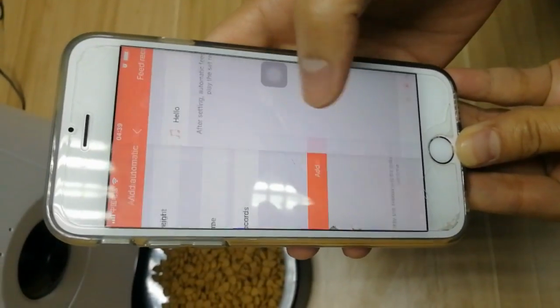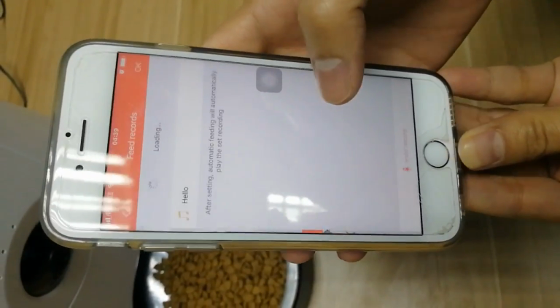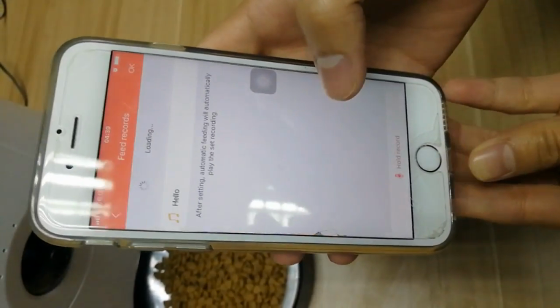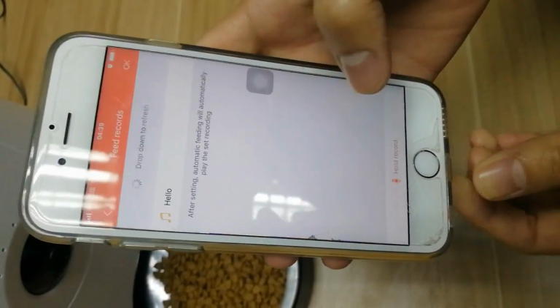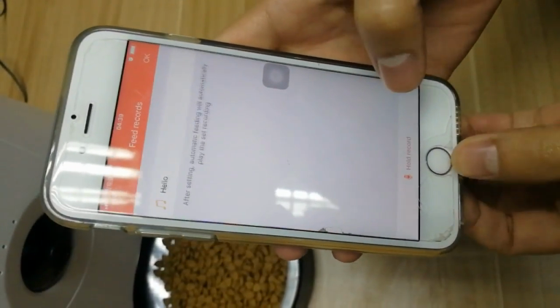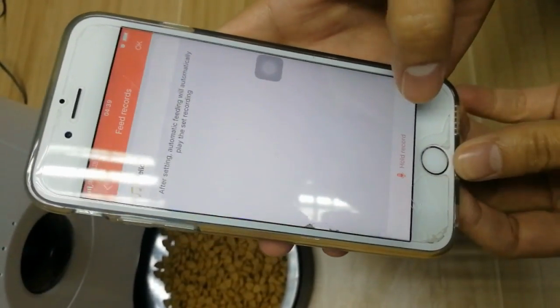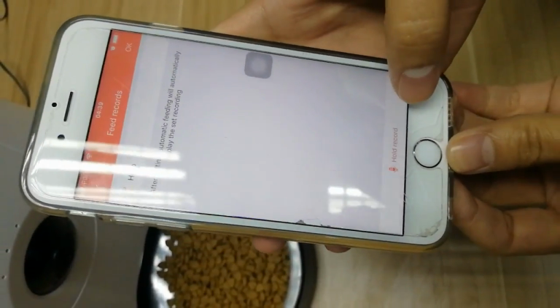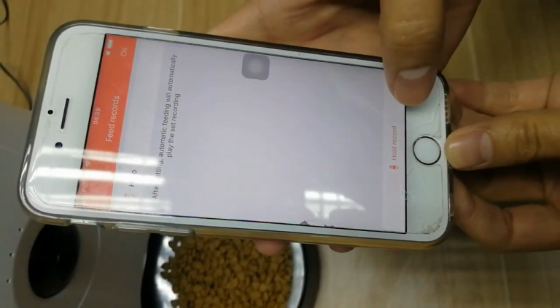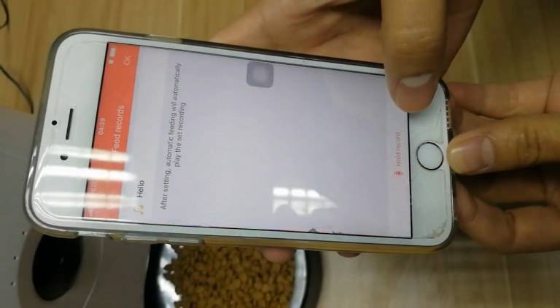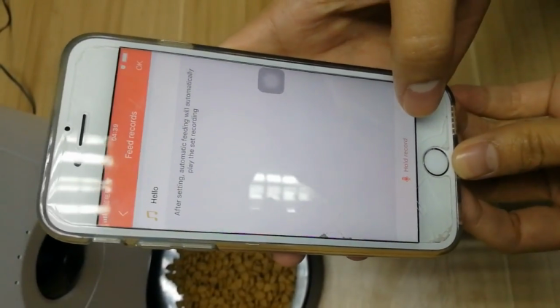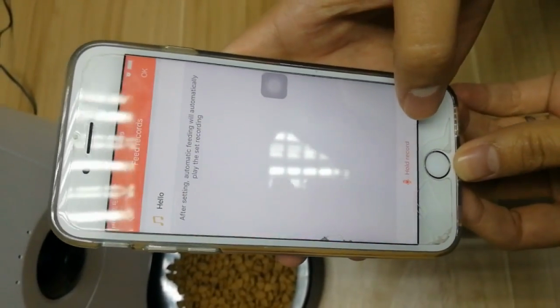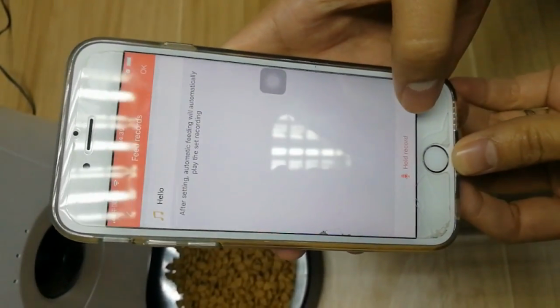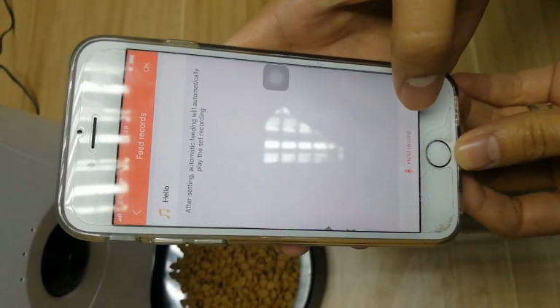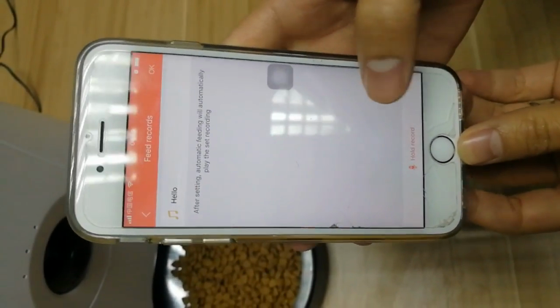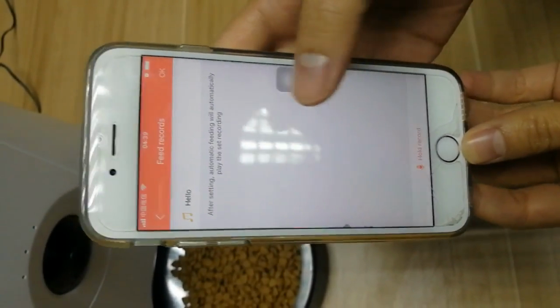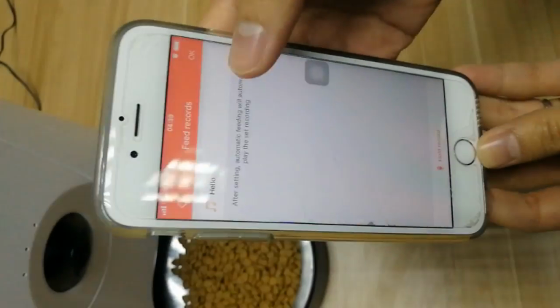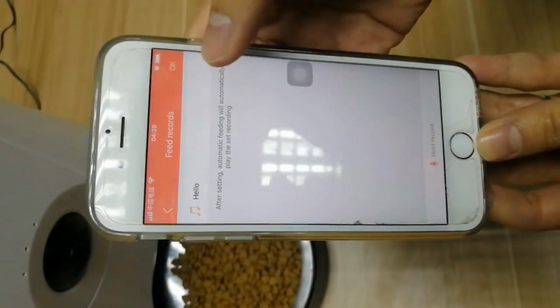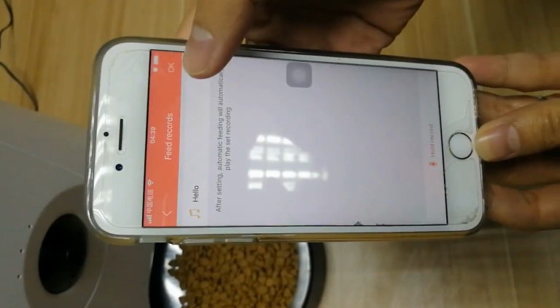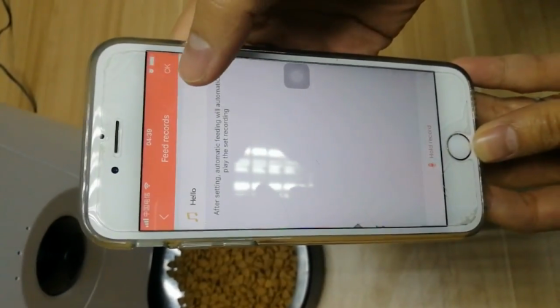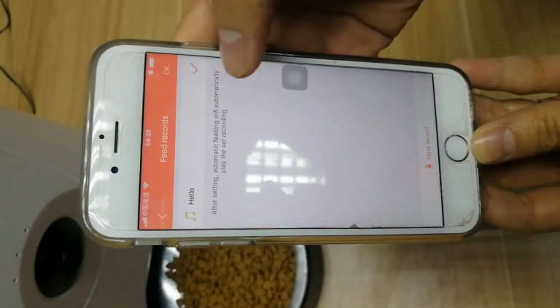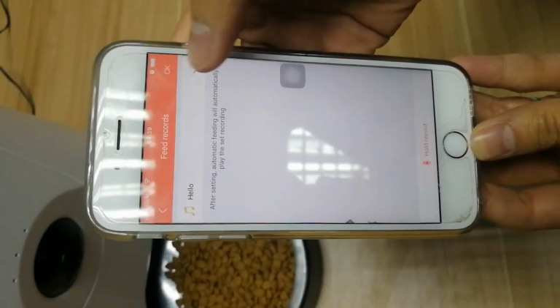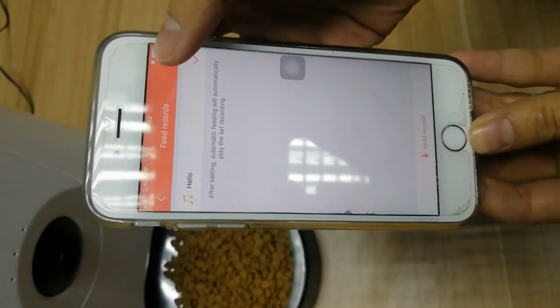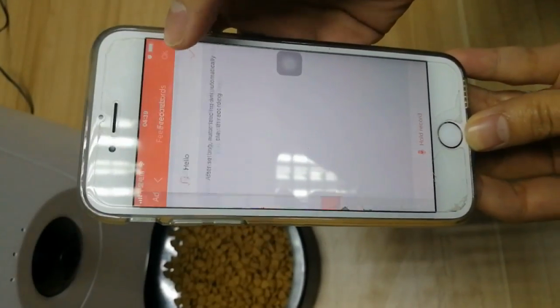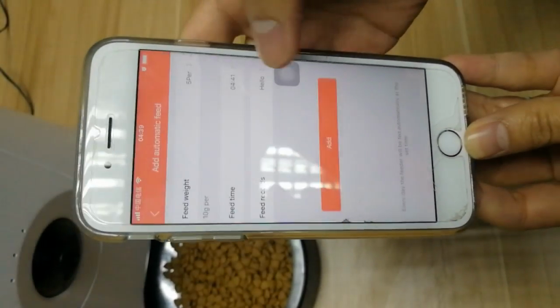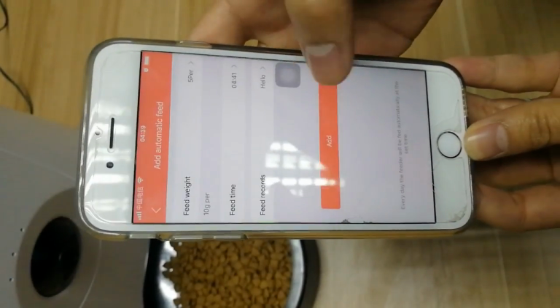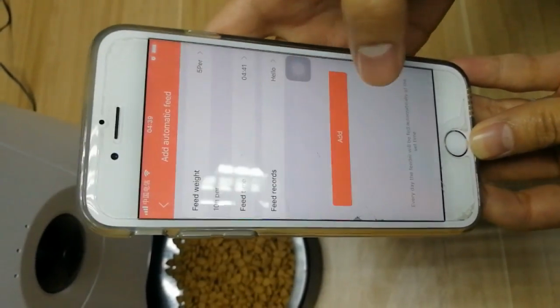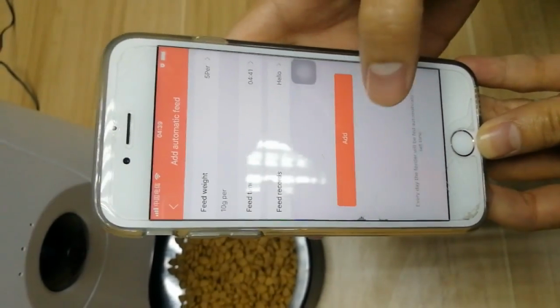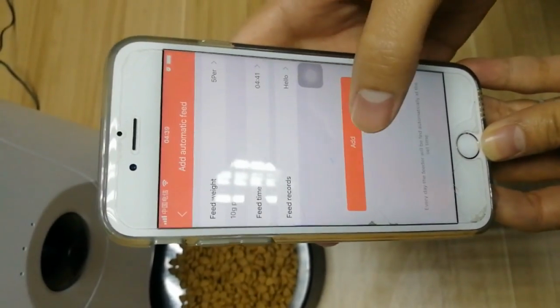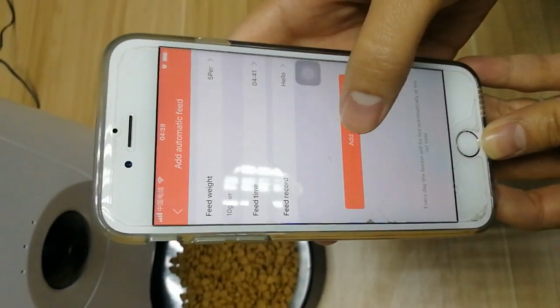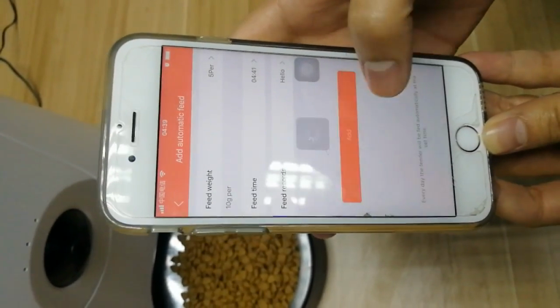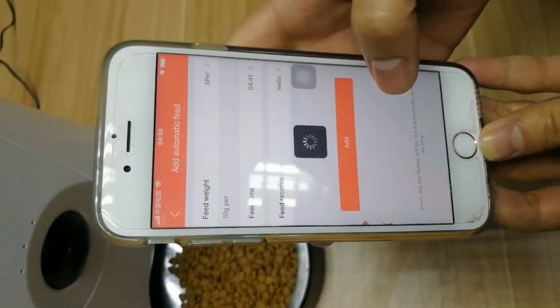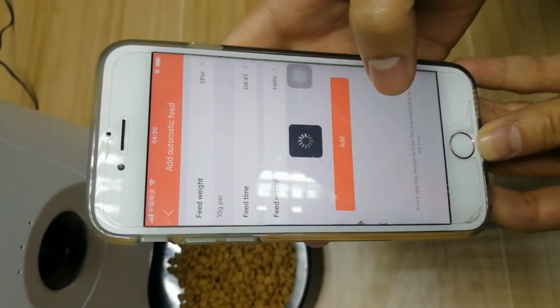You can record a voice using the microphone, or you can choose a voice. For example: "Hello, hello doggy. Here's your food."